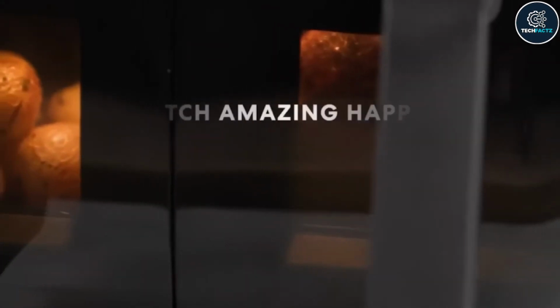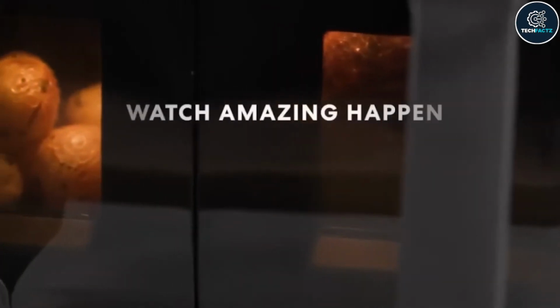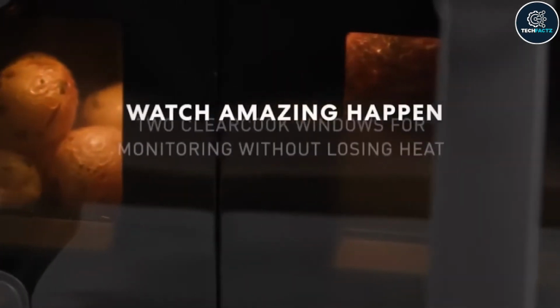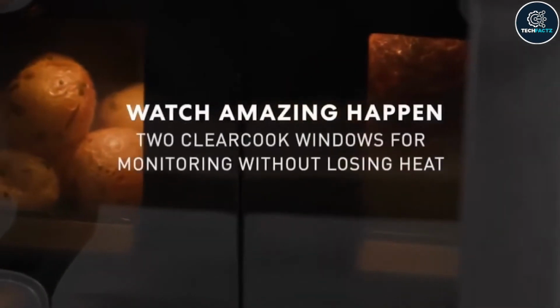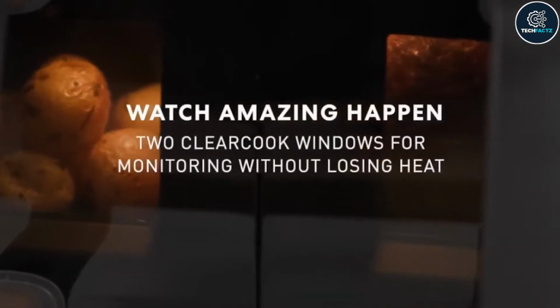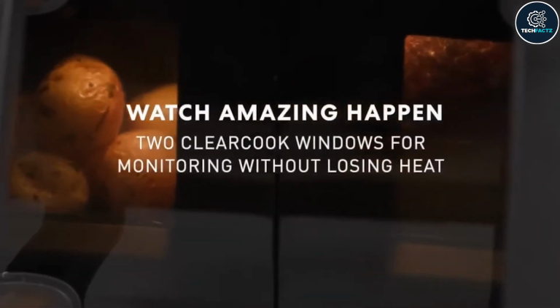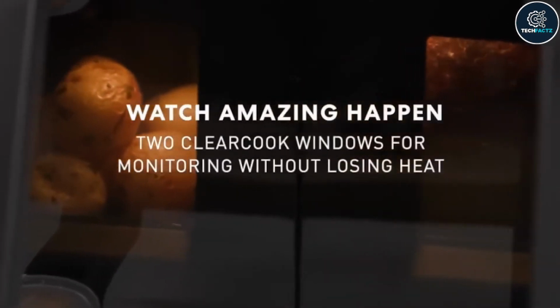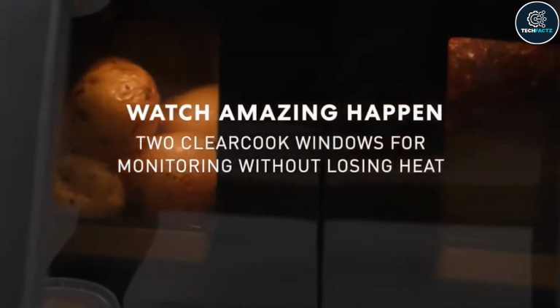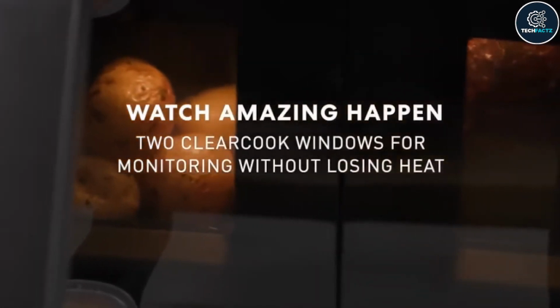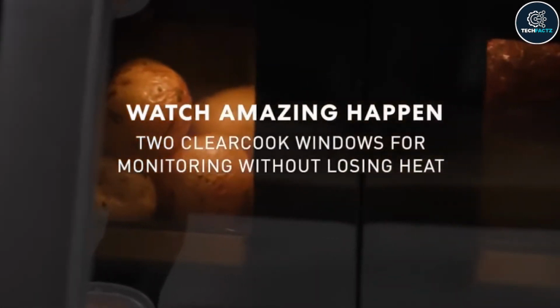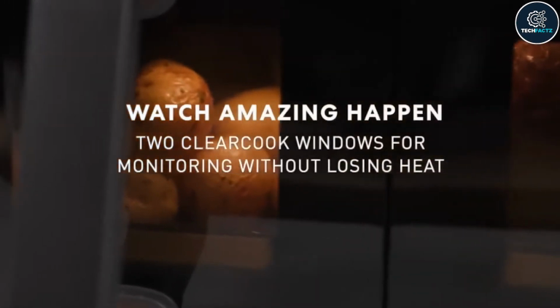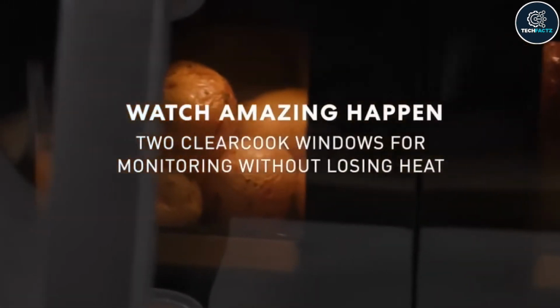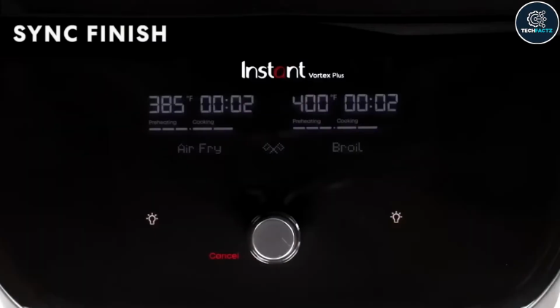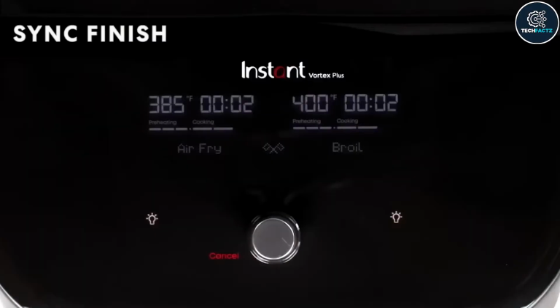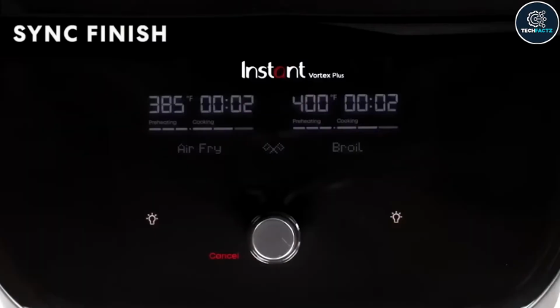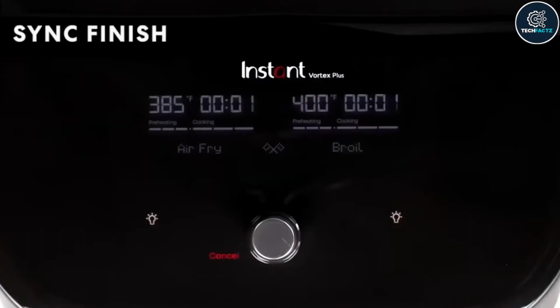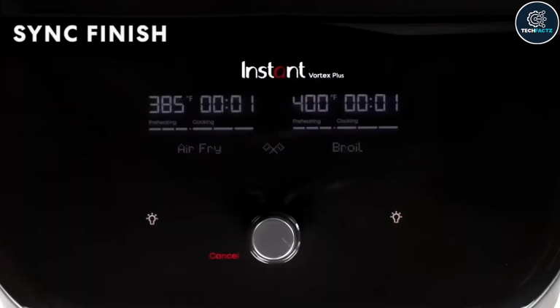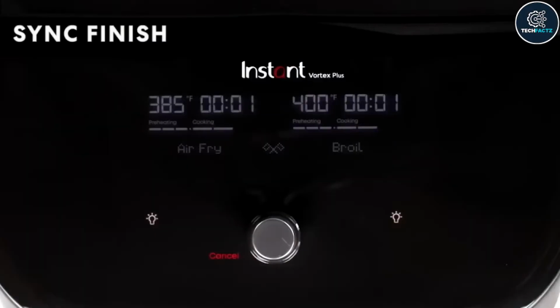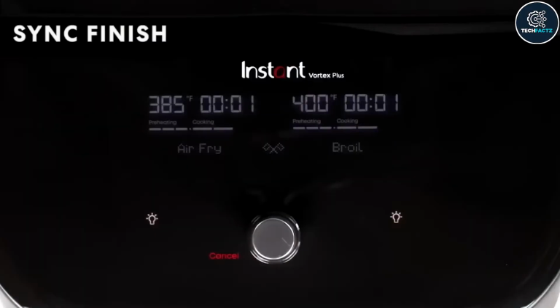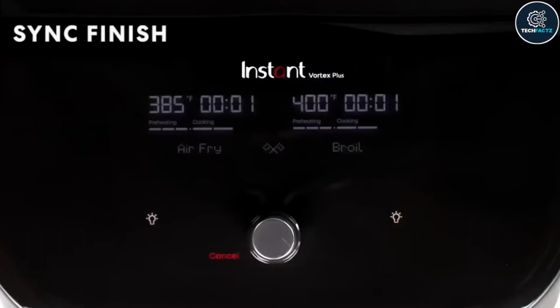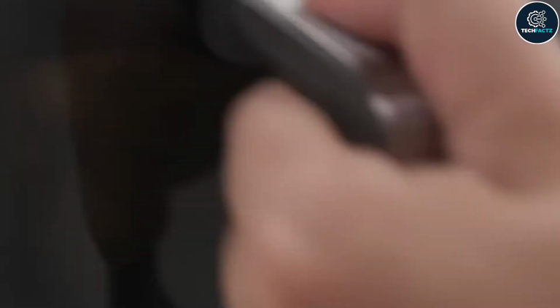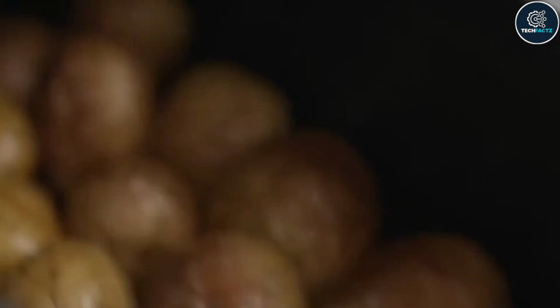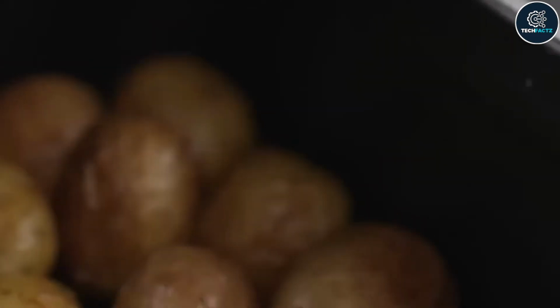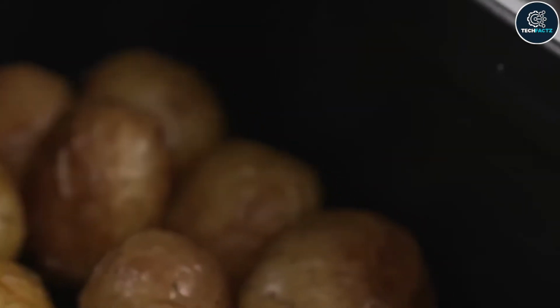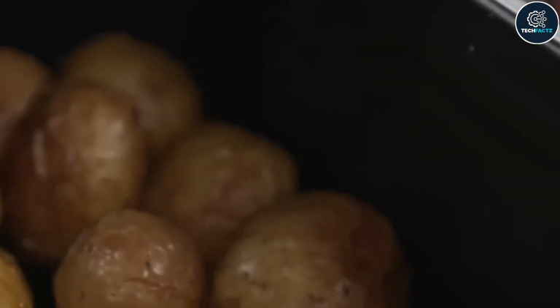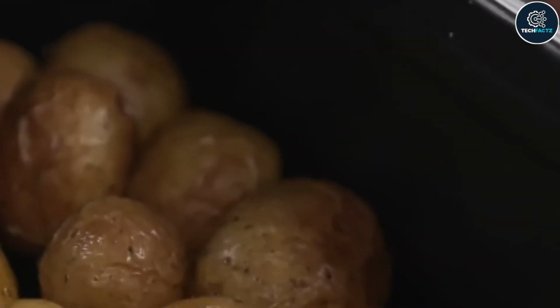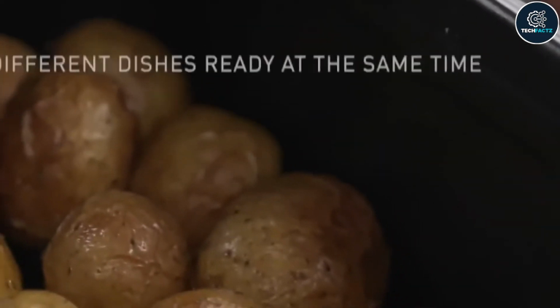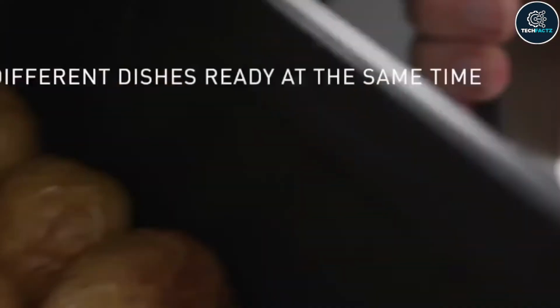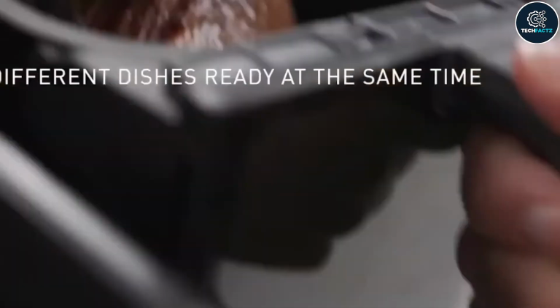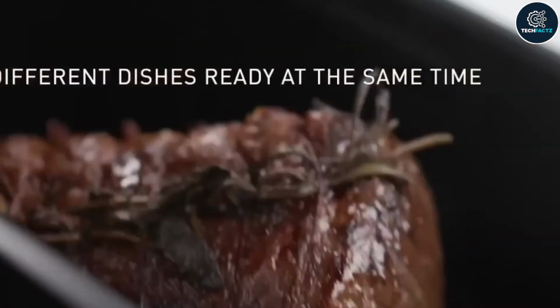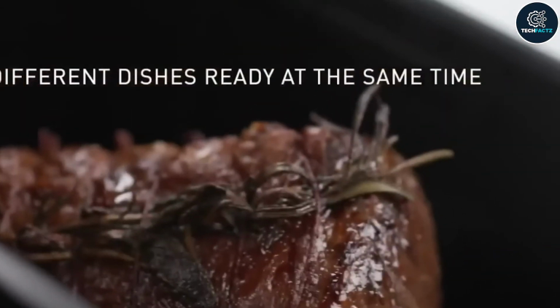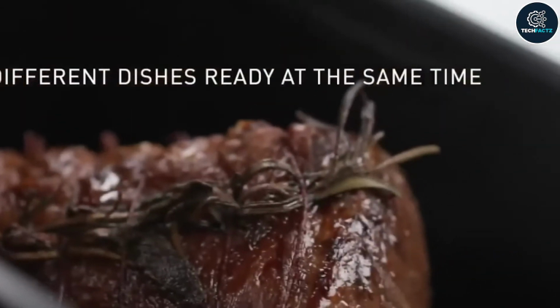For monitoring the cooking process, it features two windows. You can customize the settings for each basket individually.